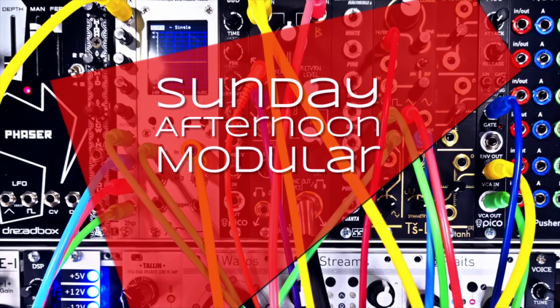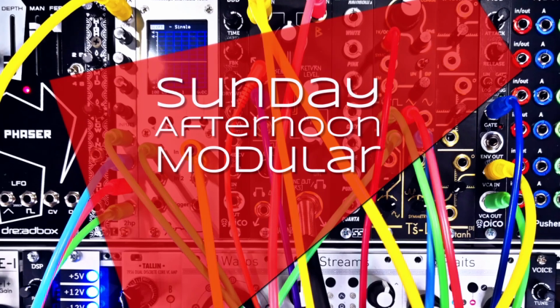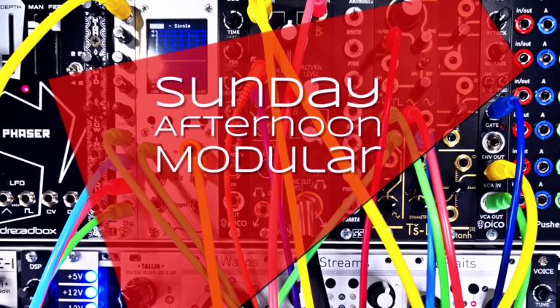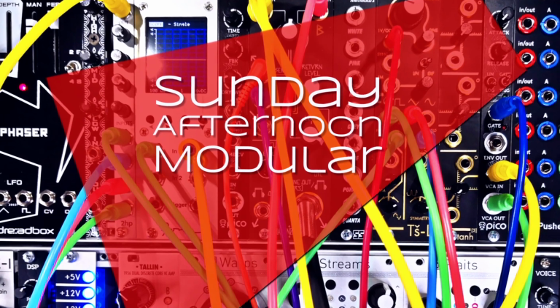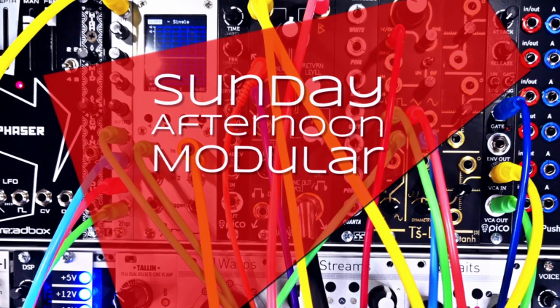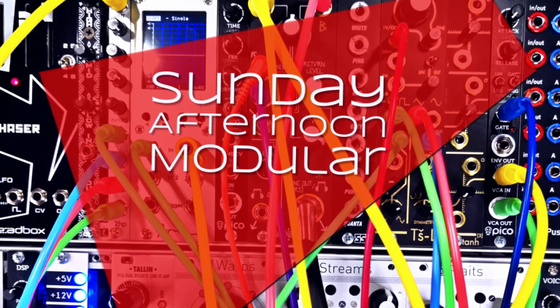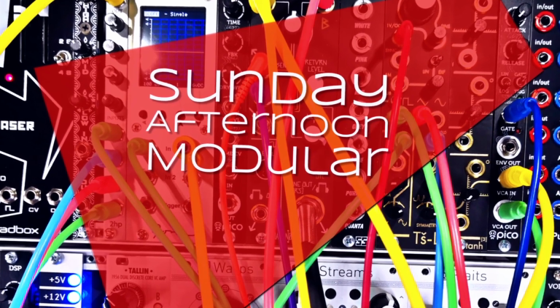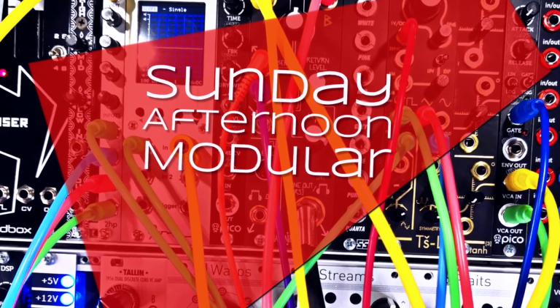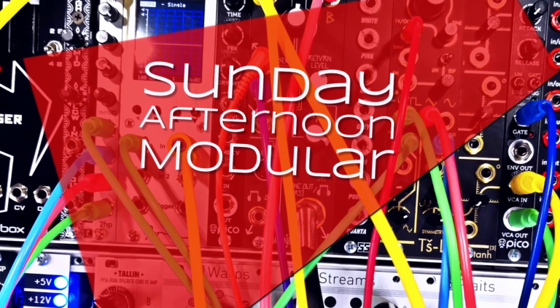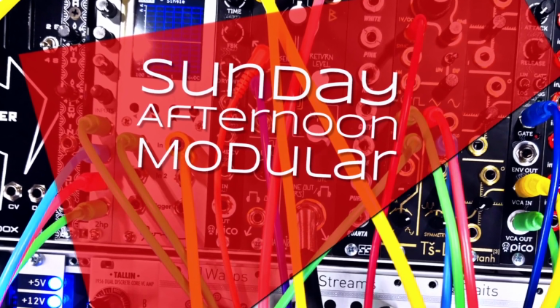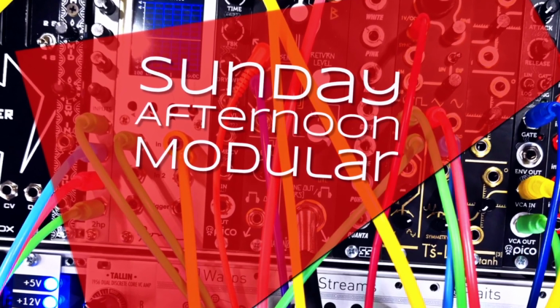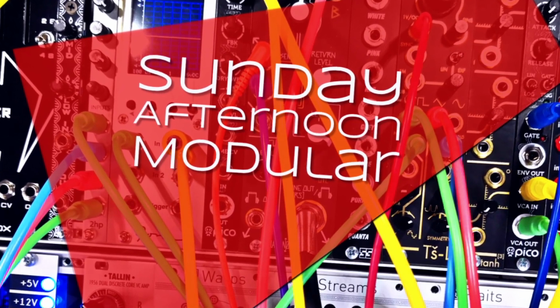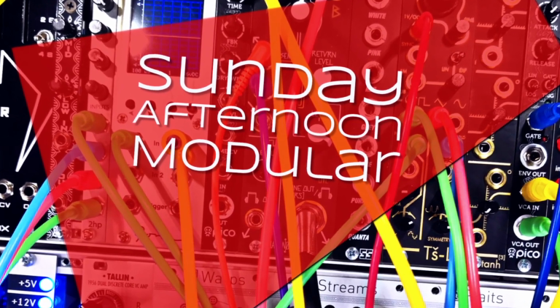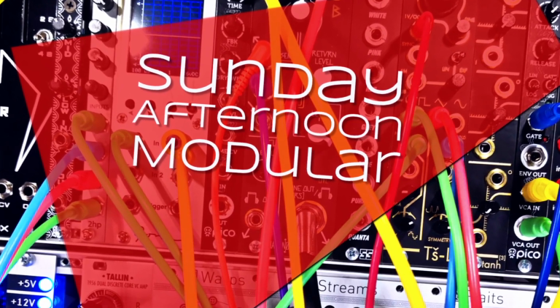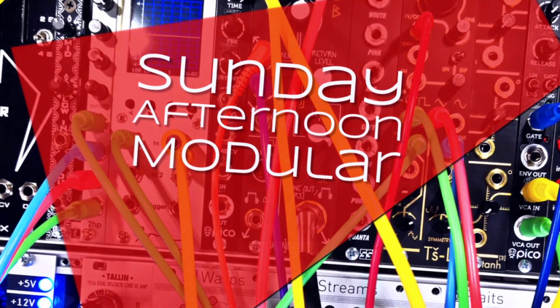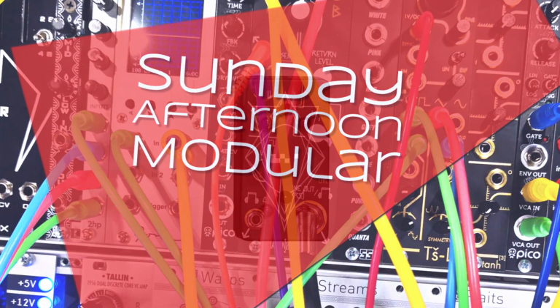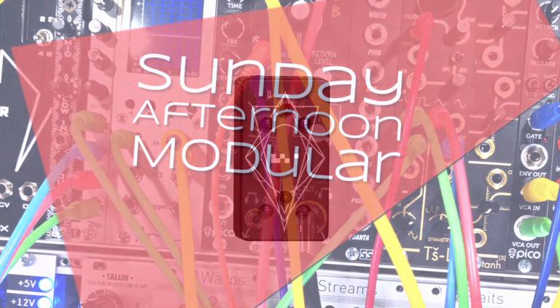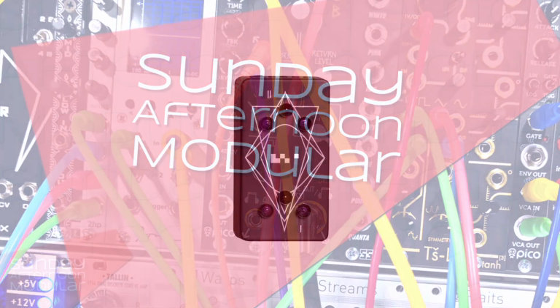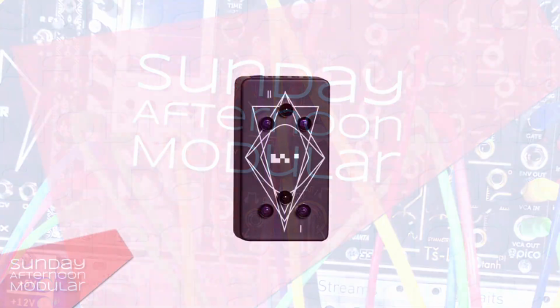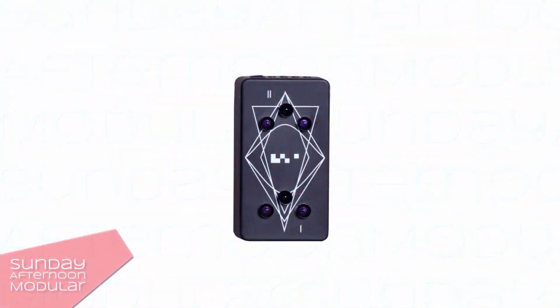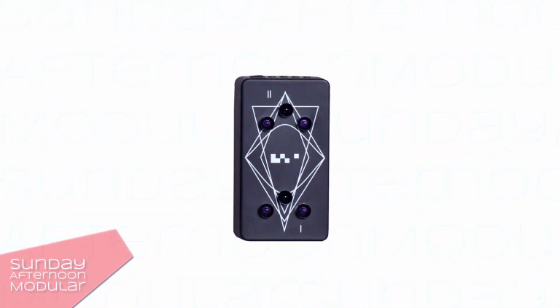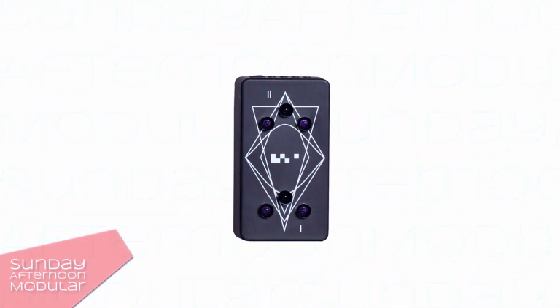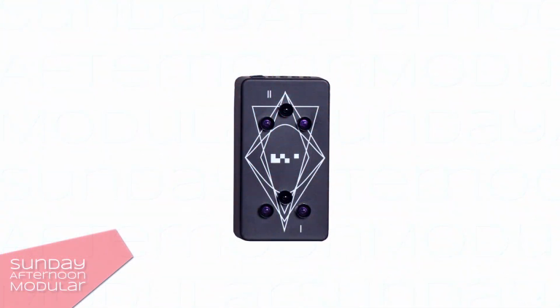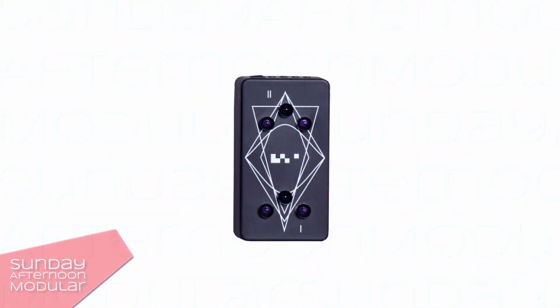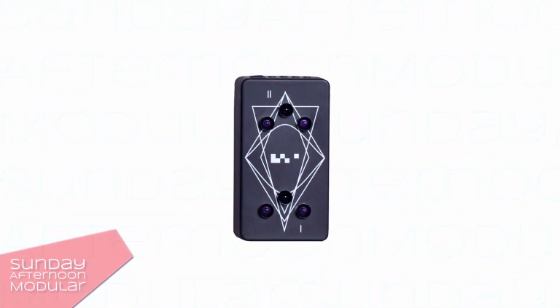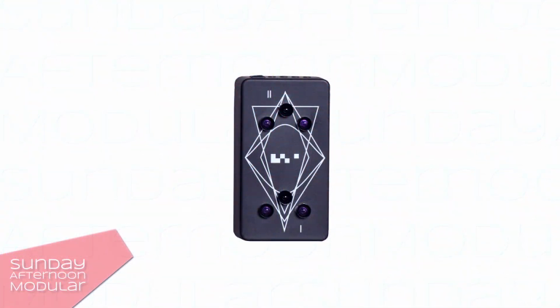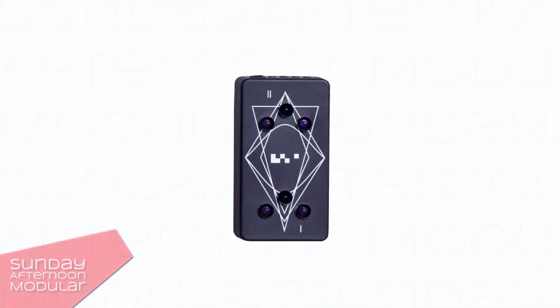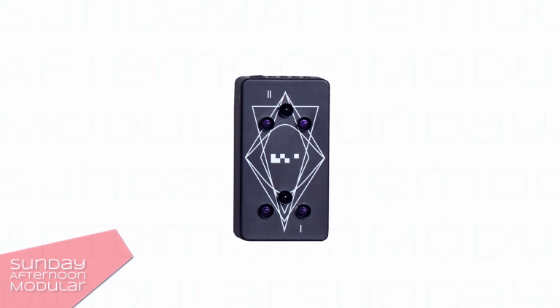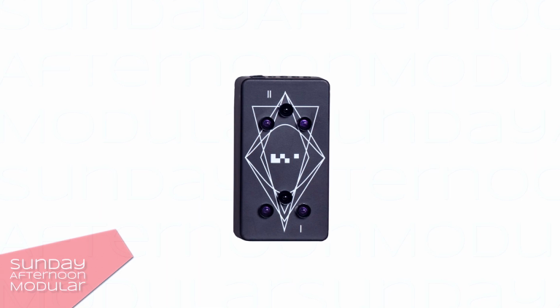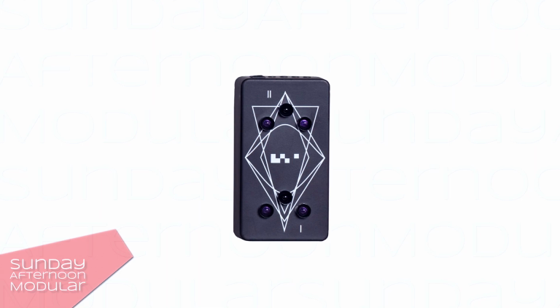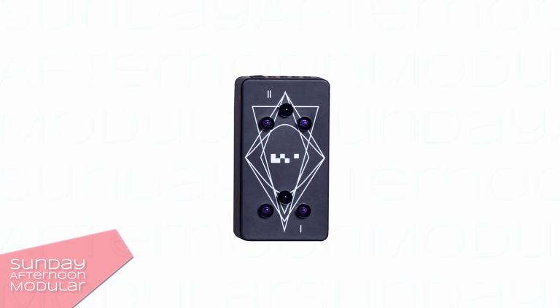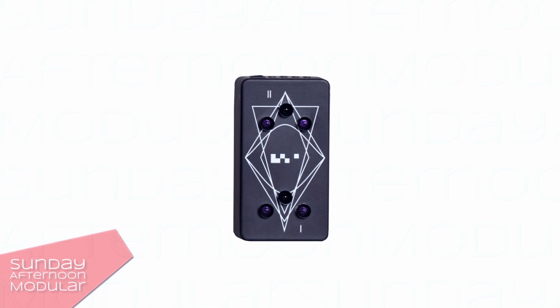Hello and welcome to the Sunday Afternoon Modular.